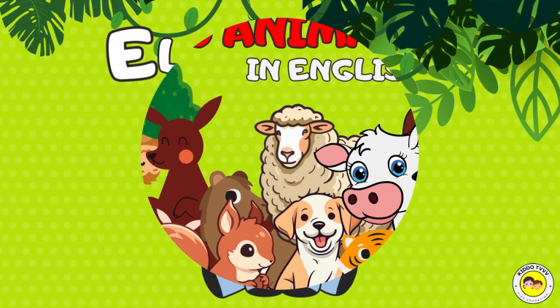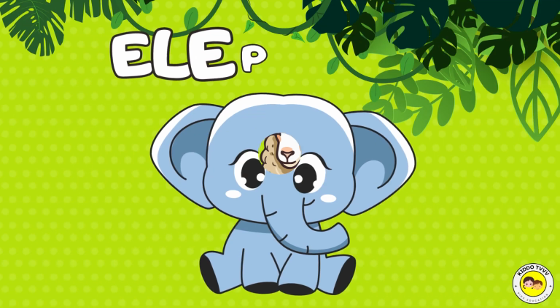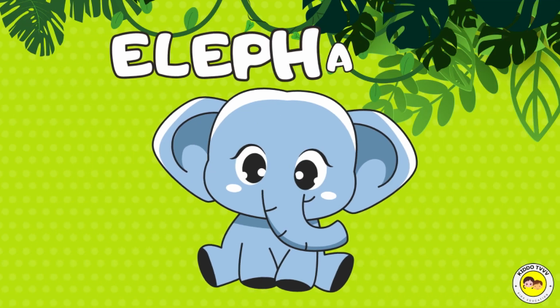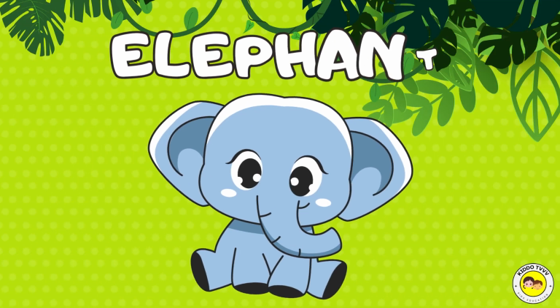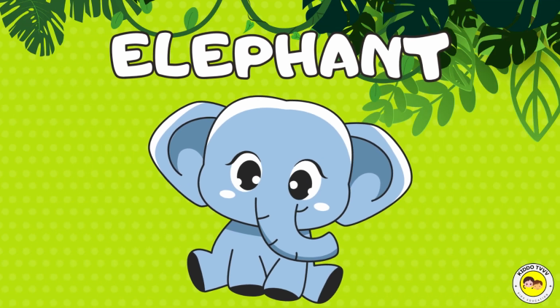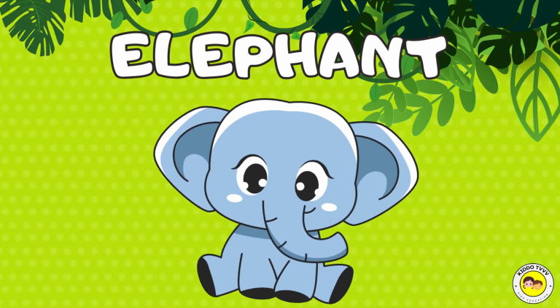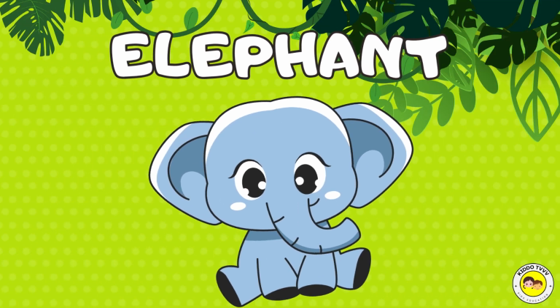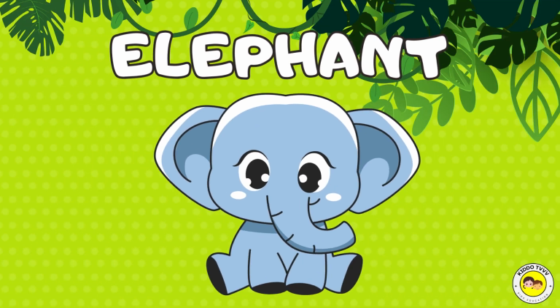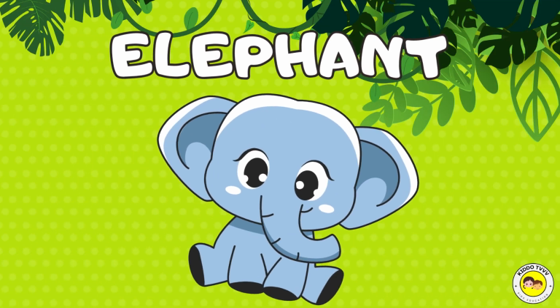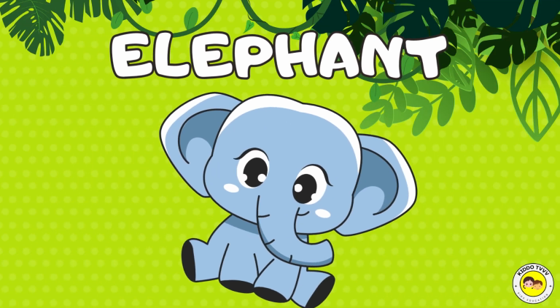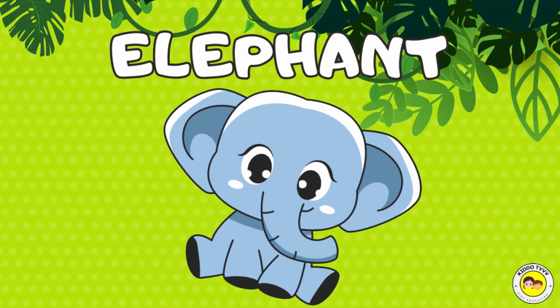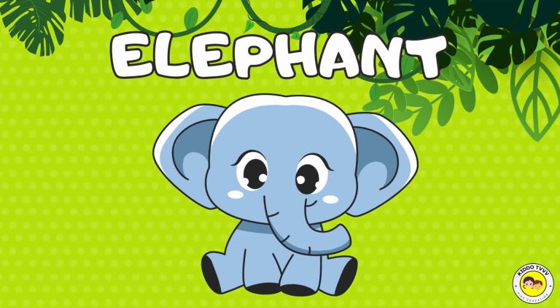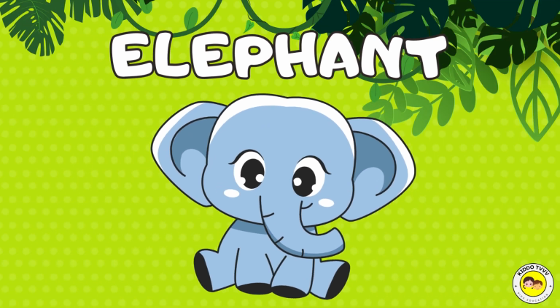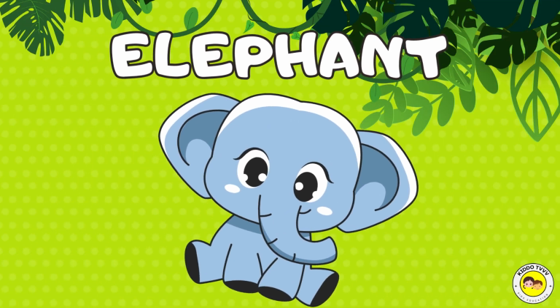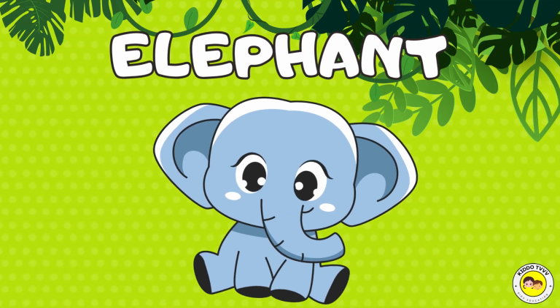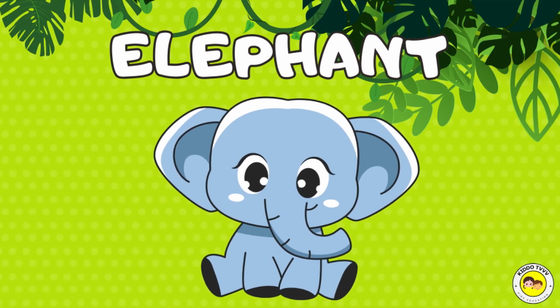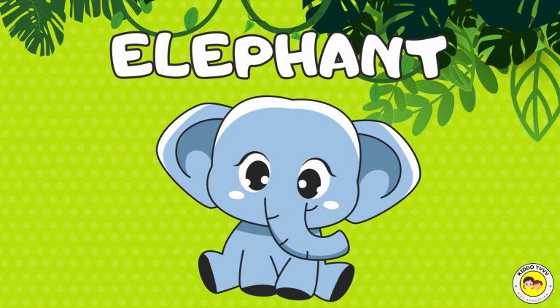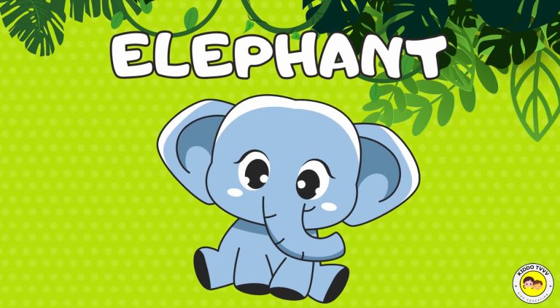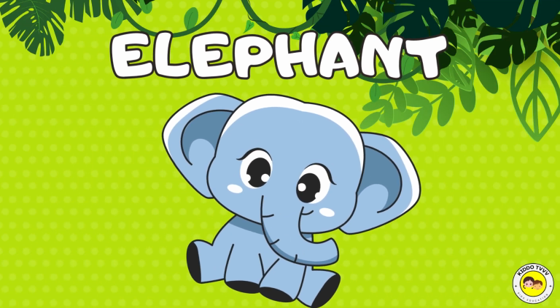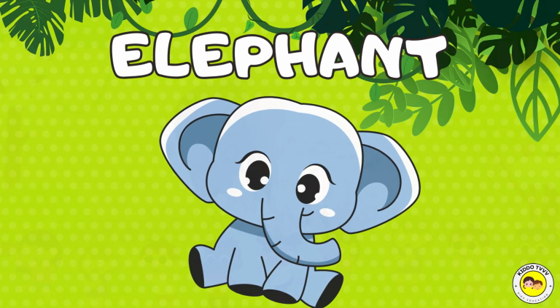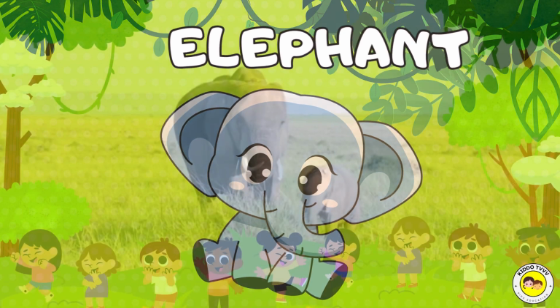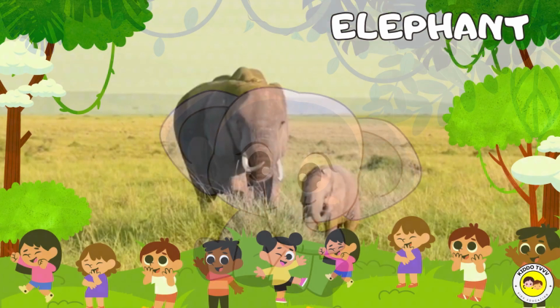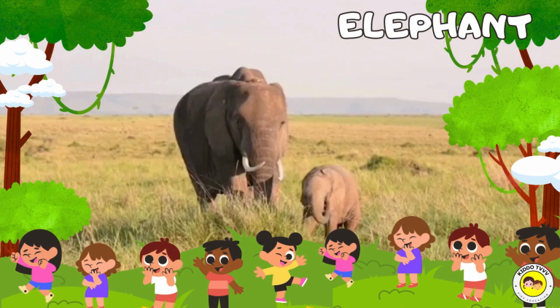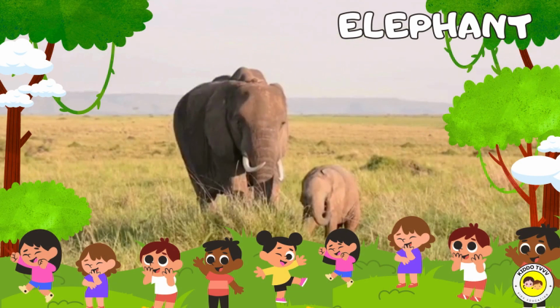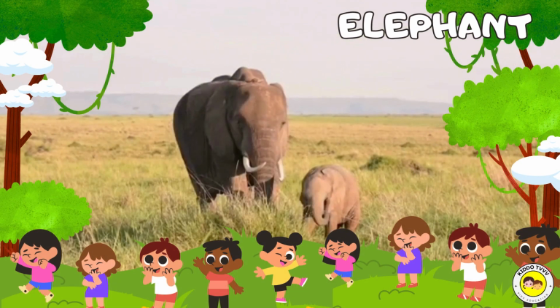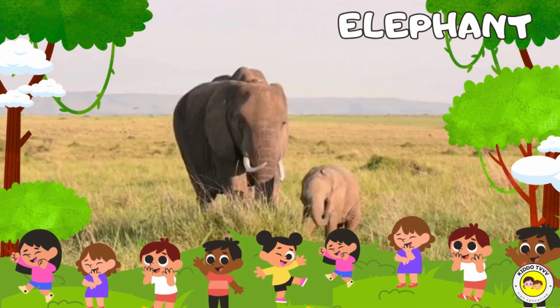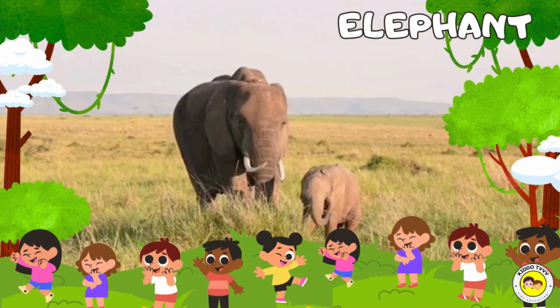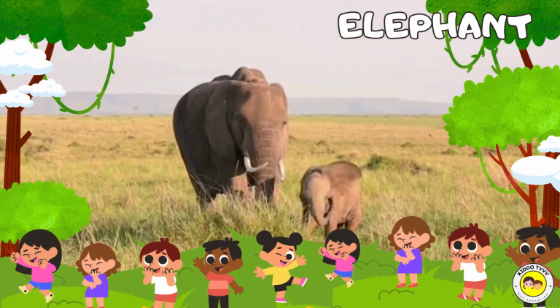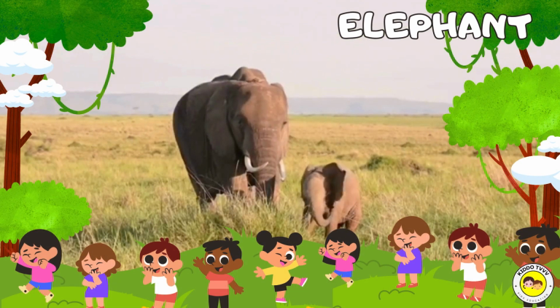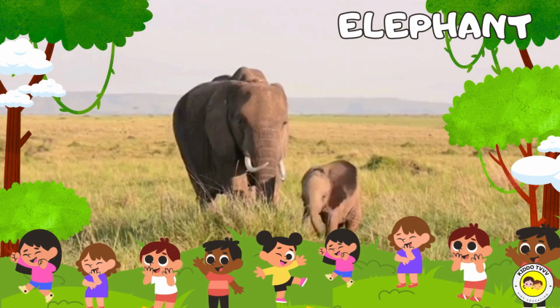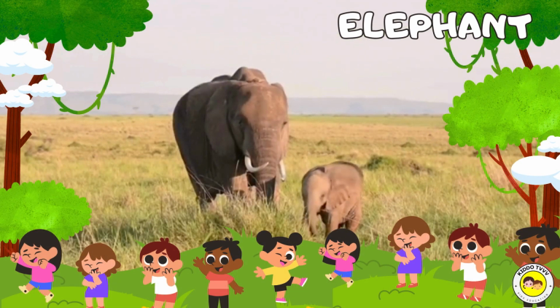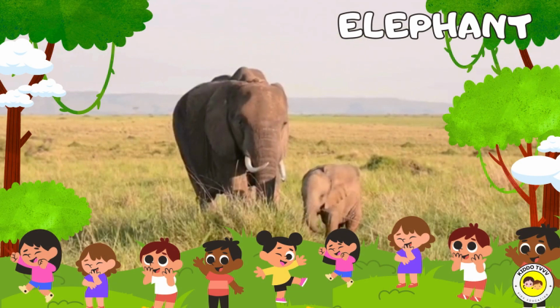Hey, I am an elephant! Elephant! Hey, I am an elephant! Elephant!